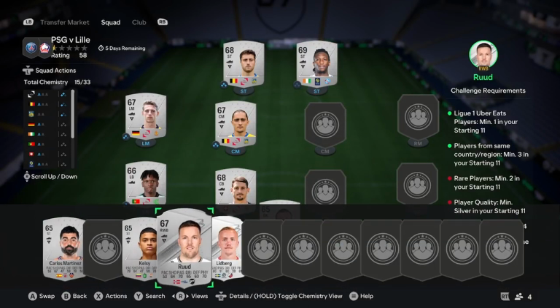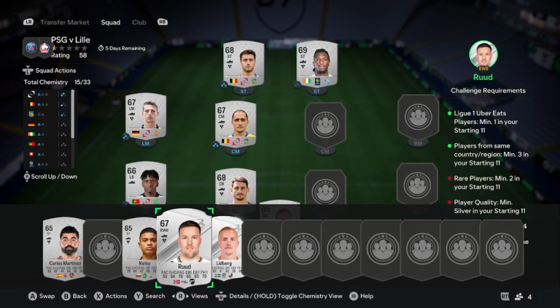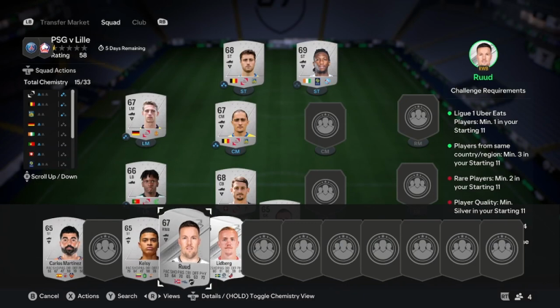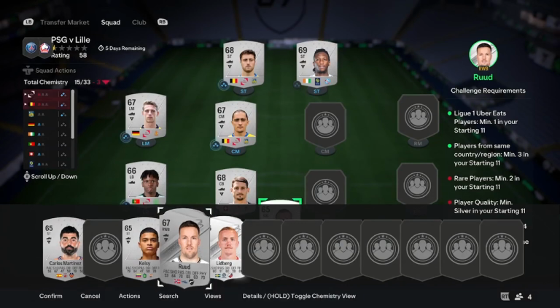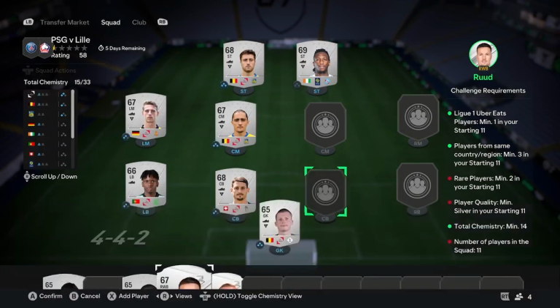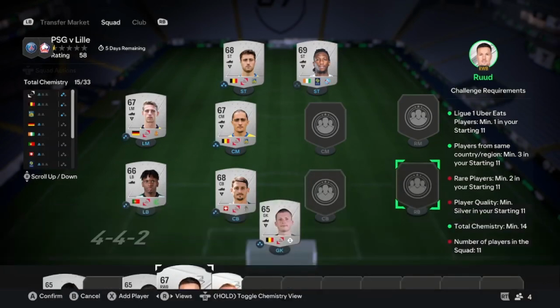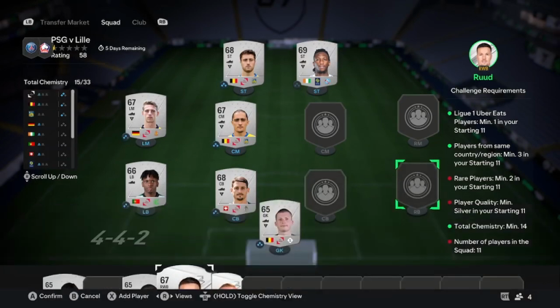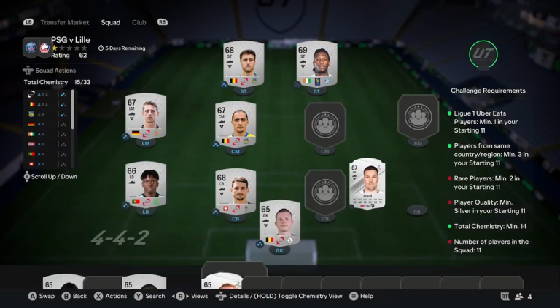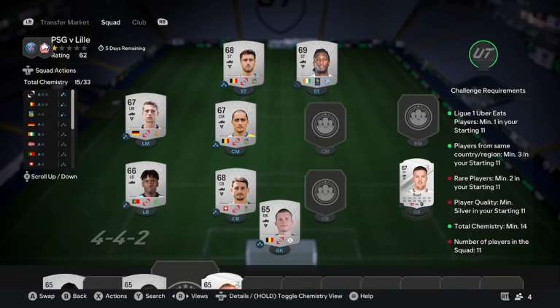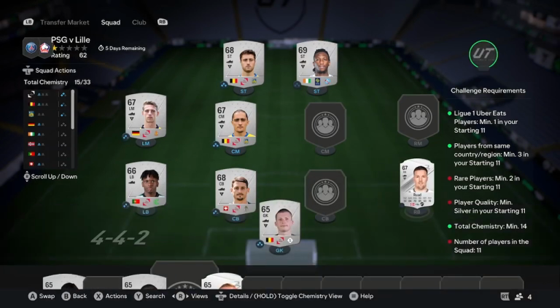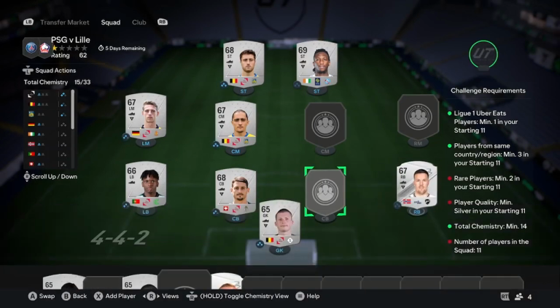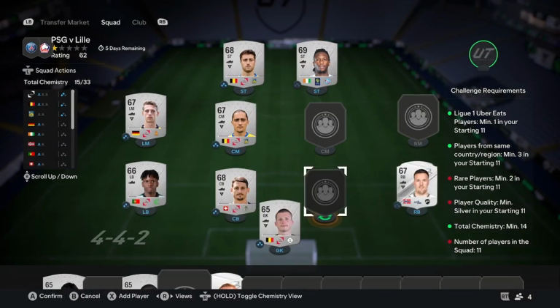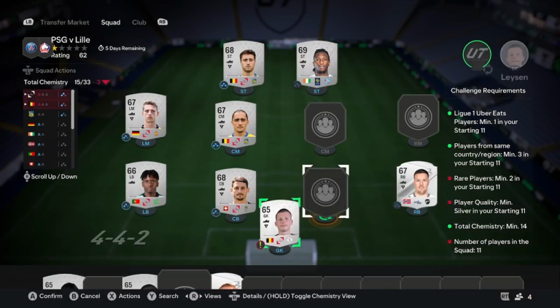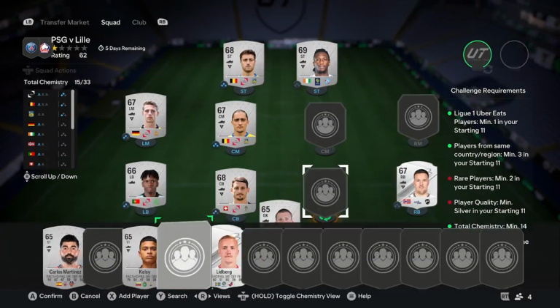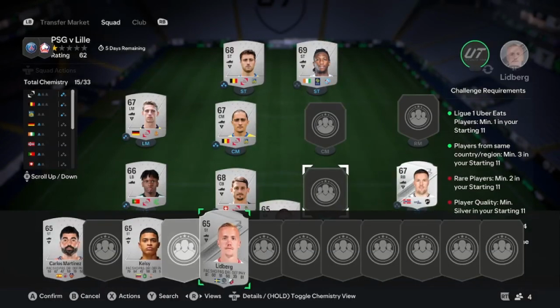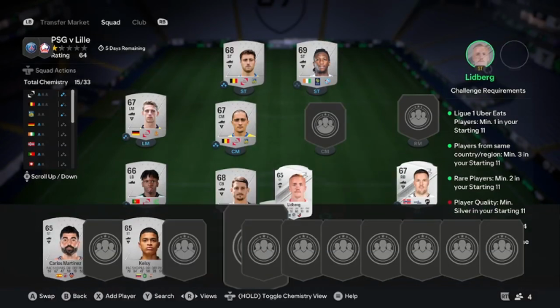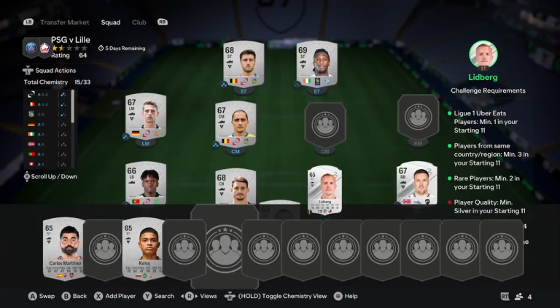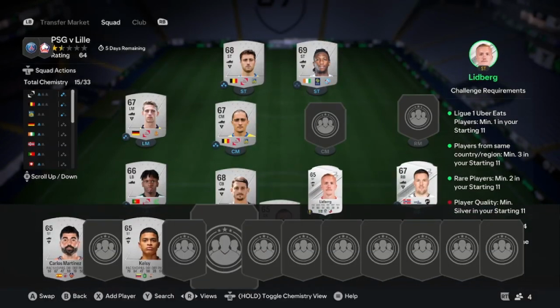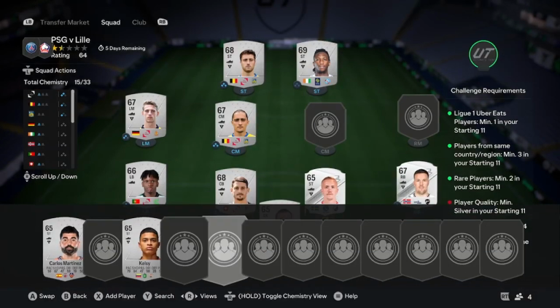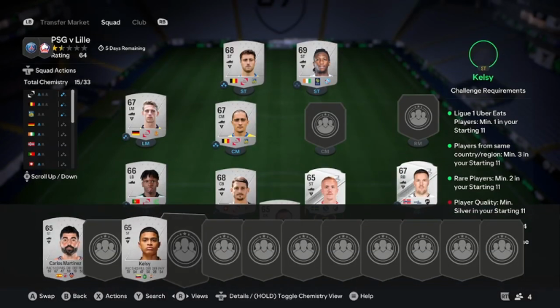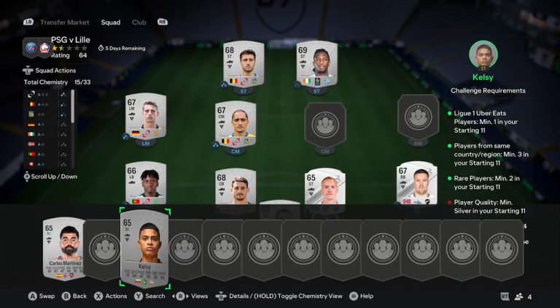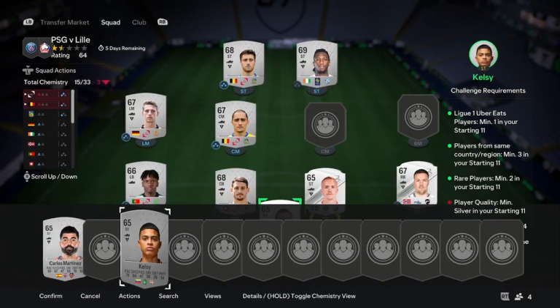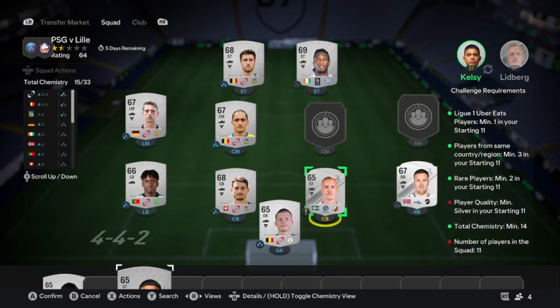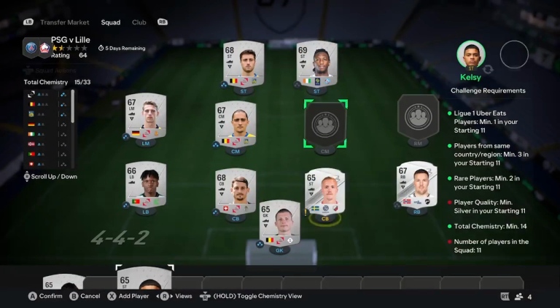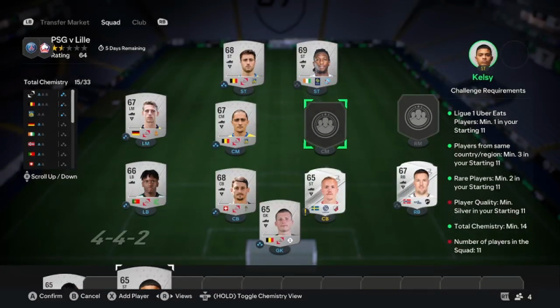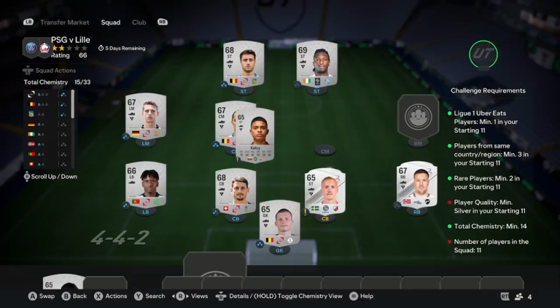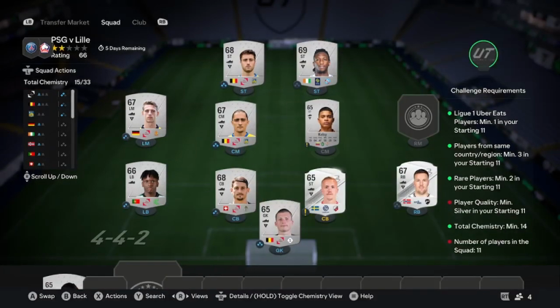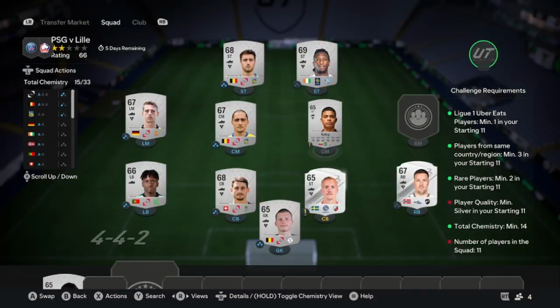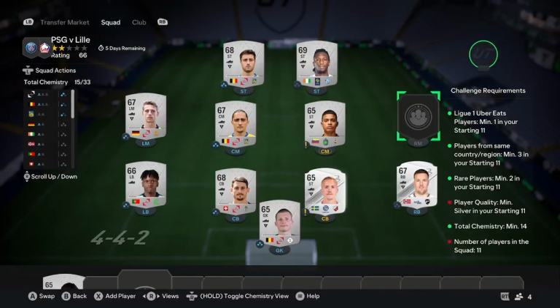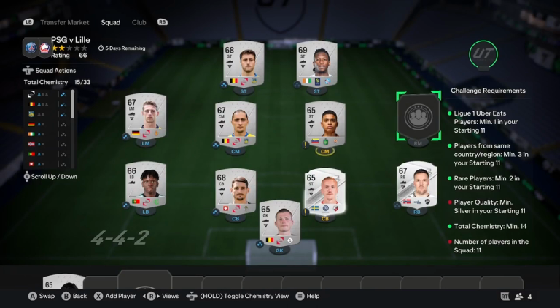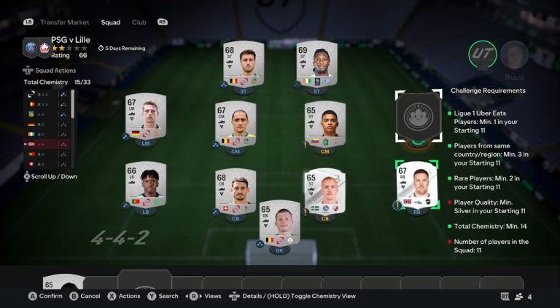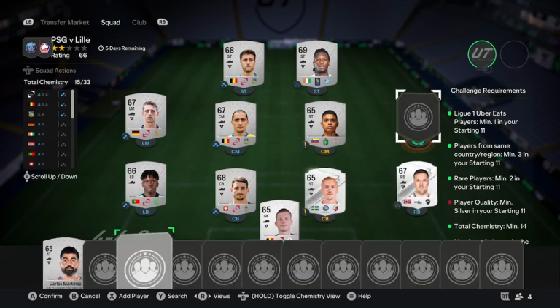After that, you need 2 silver rares, then 2 more silvers, and then you're done with the first squad.